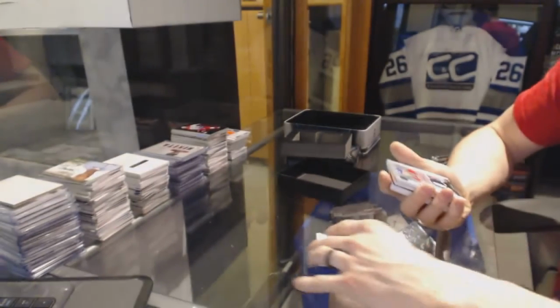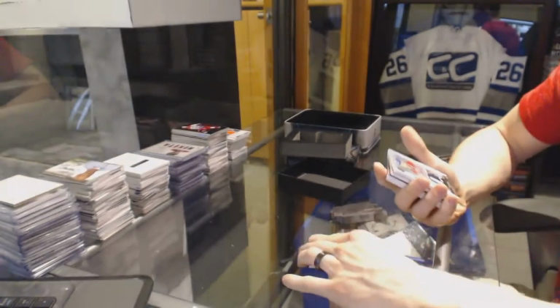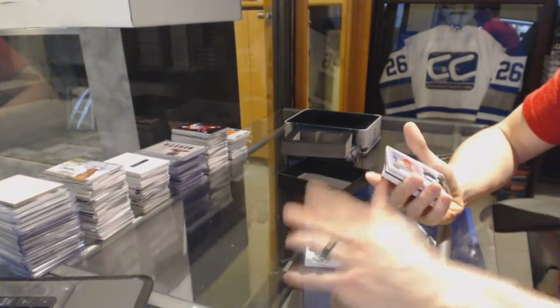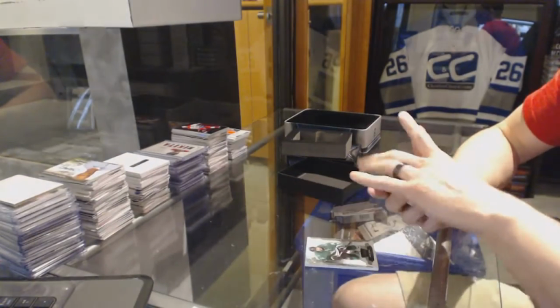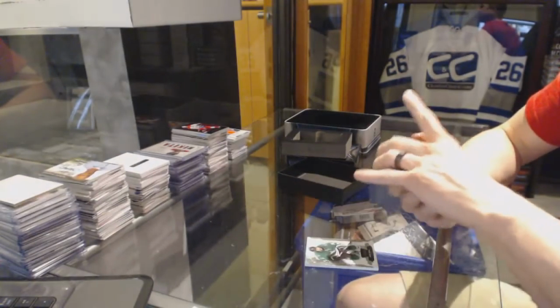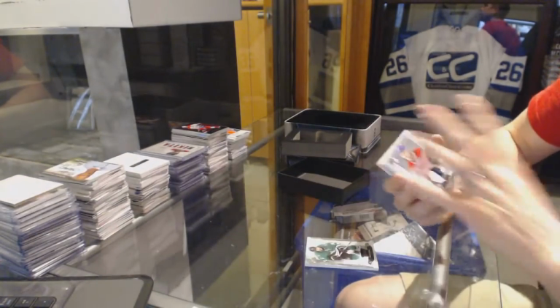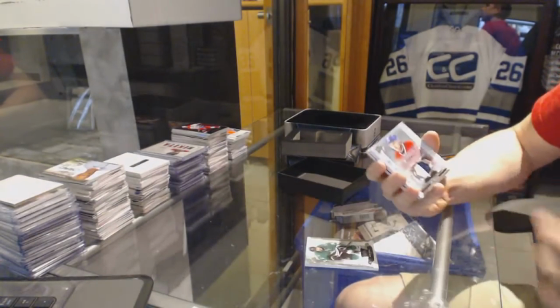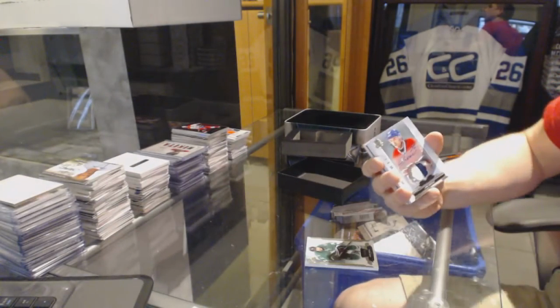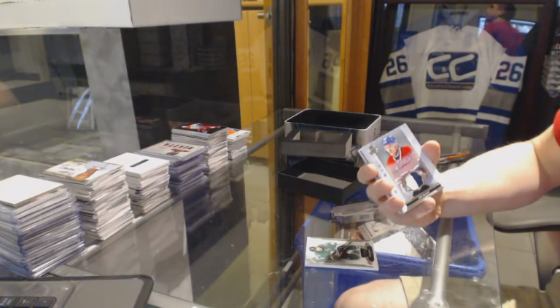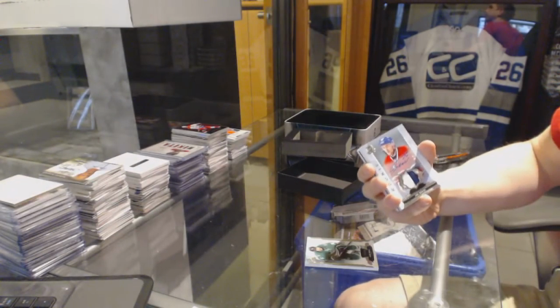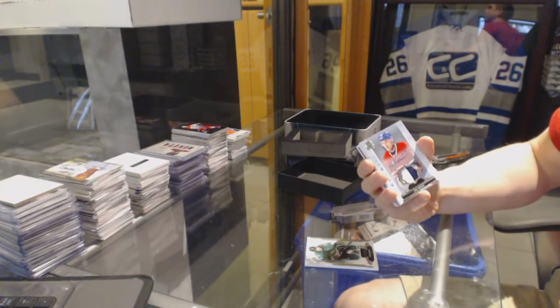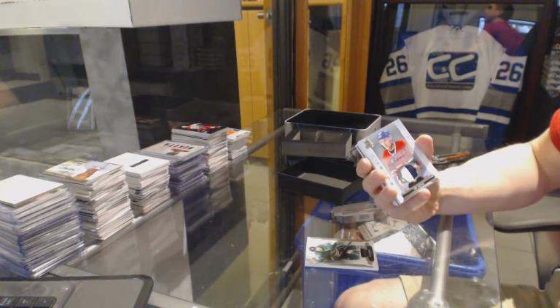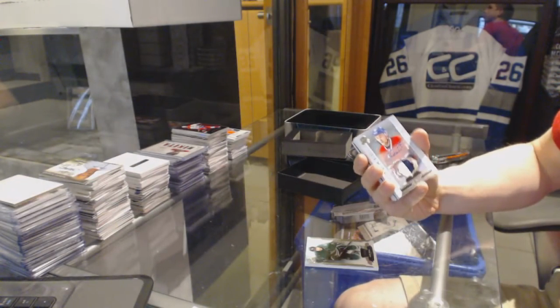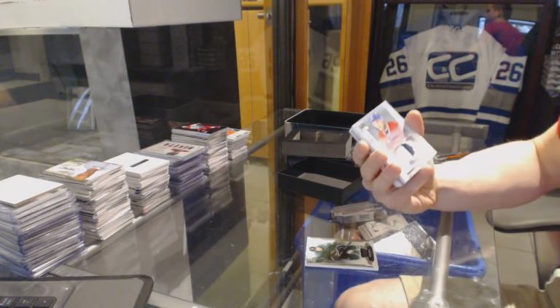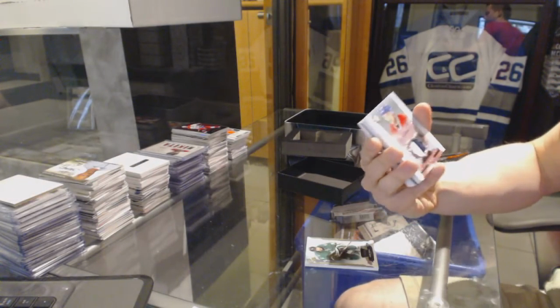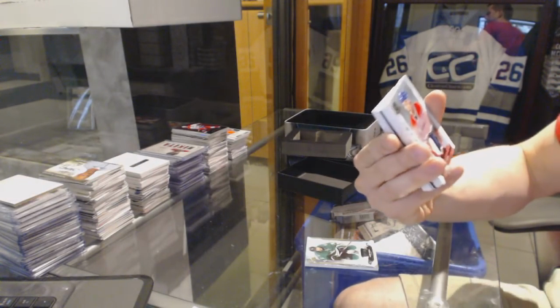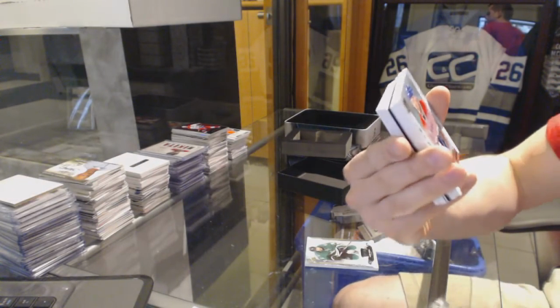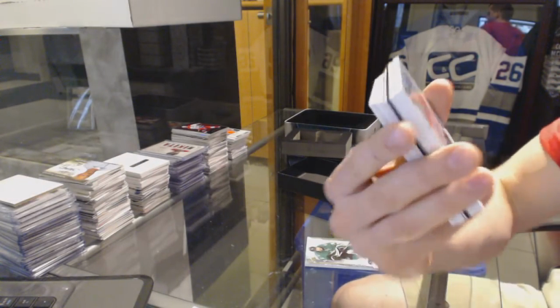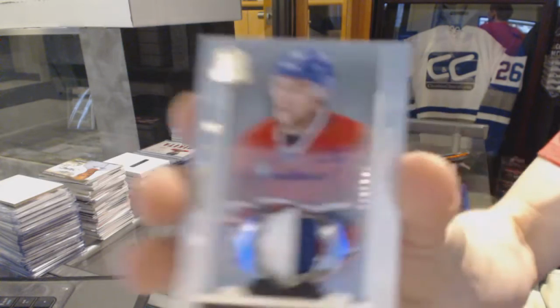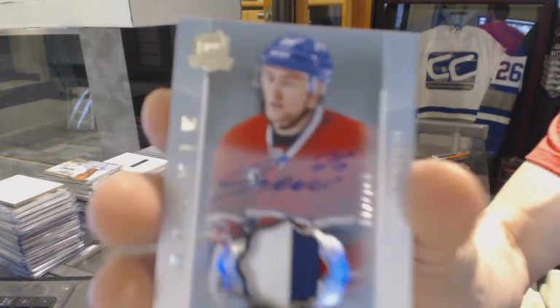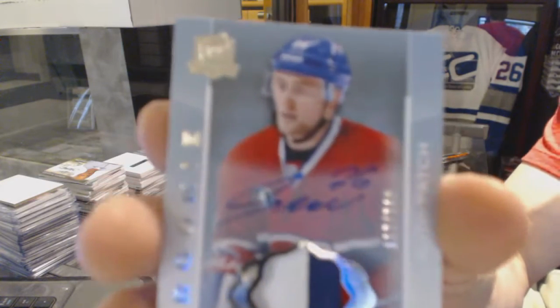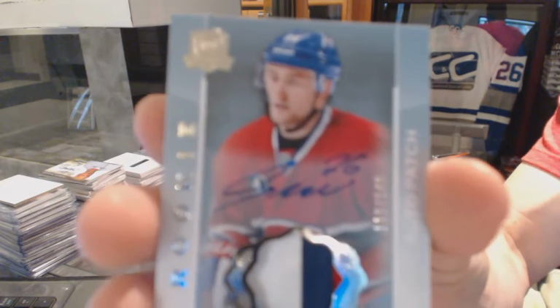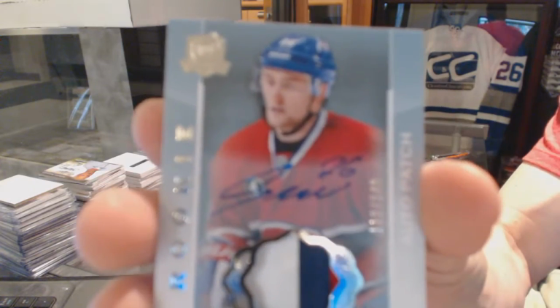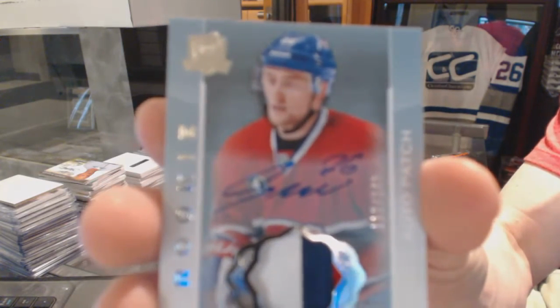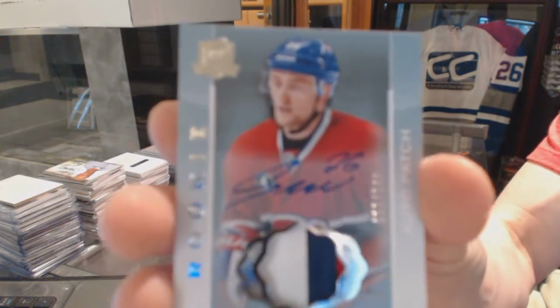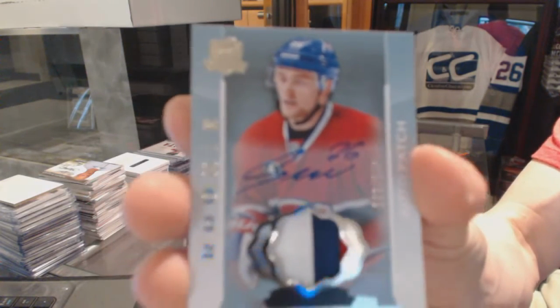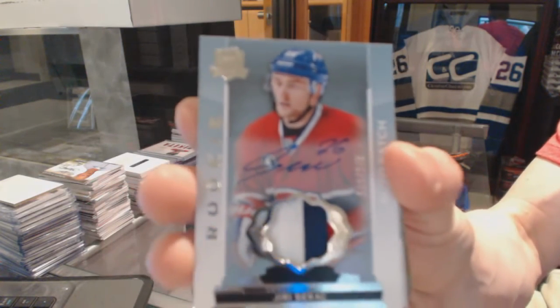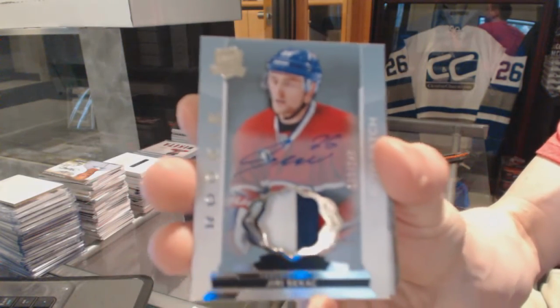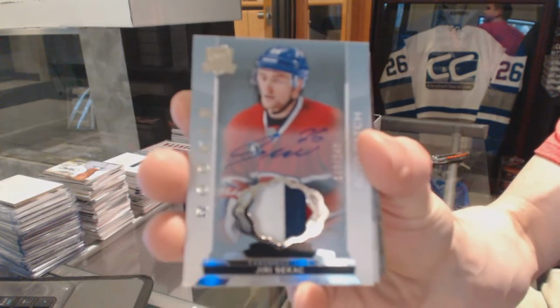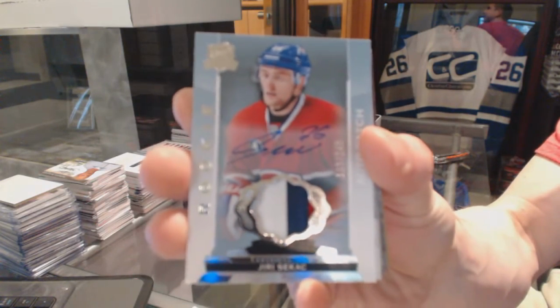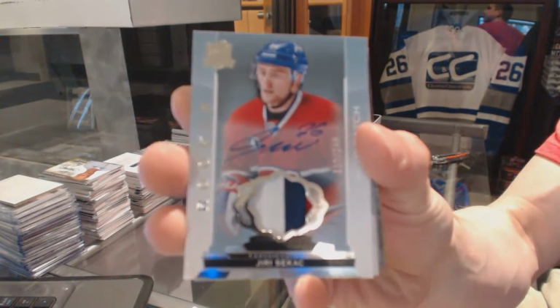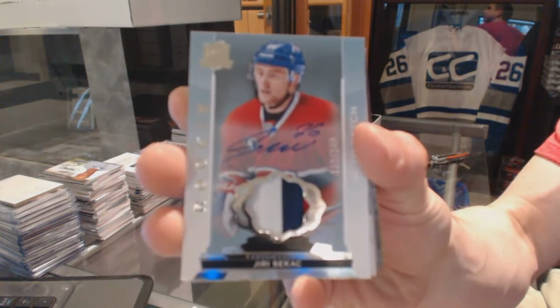We've got a three-color rookie patch auto numbered 249 for the Montreal Canadiens, Uri Seacatch.